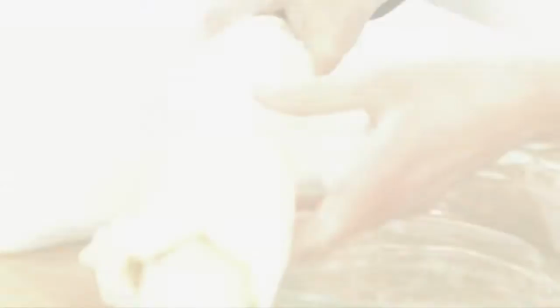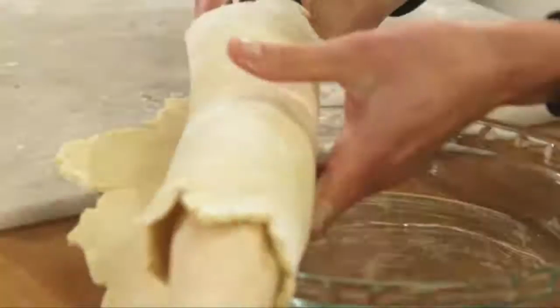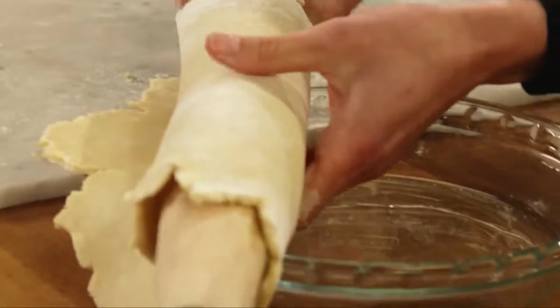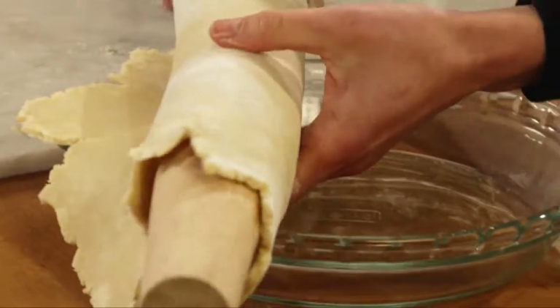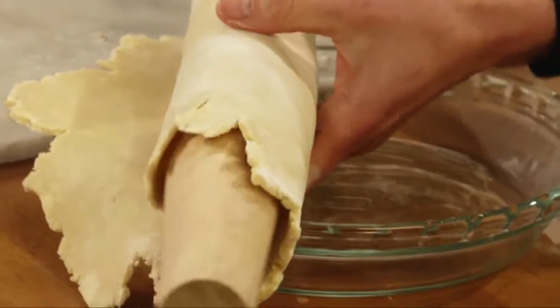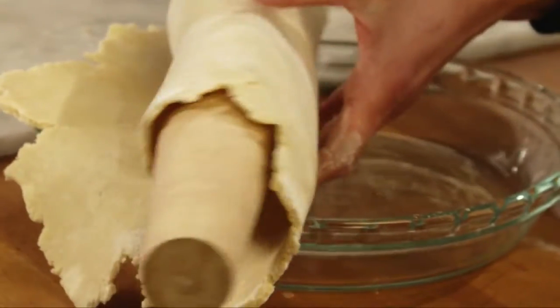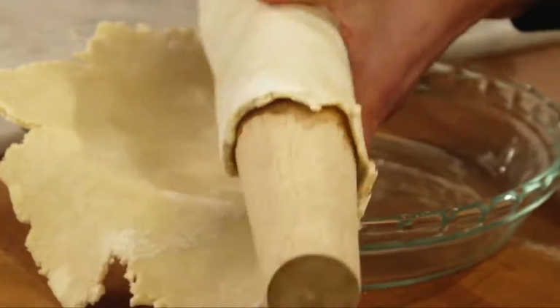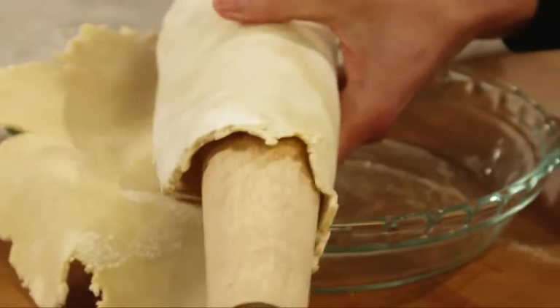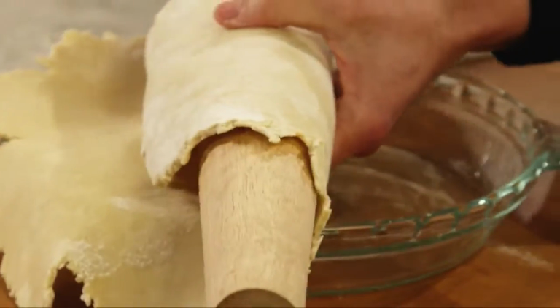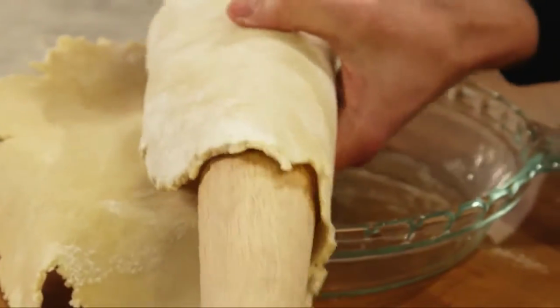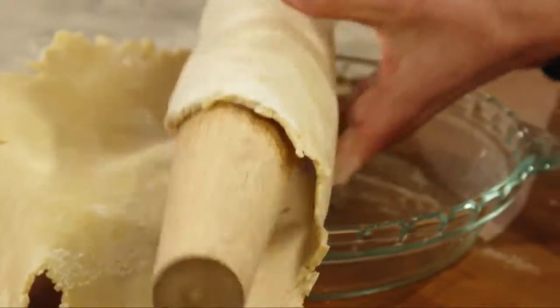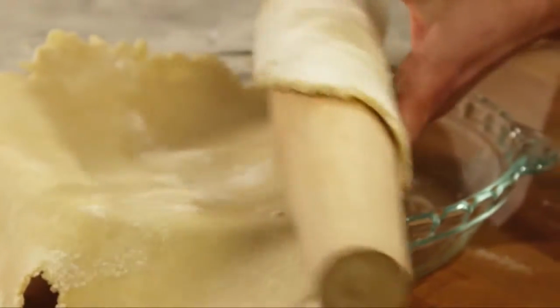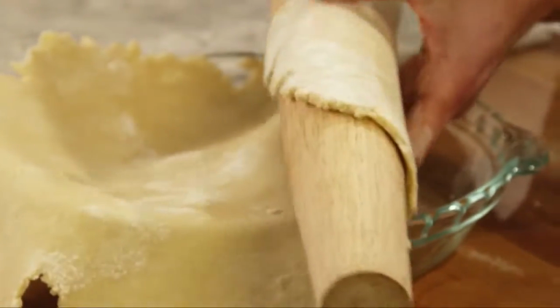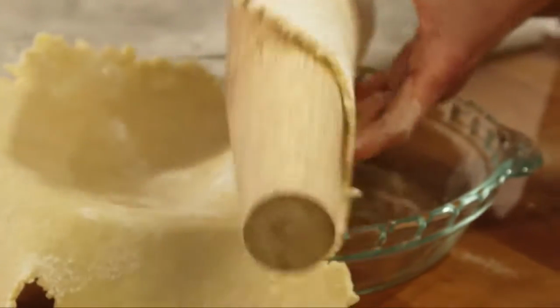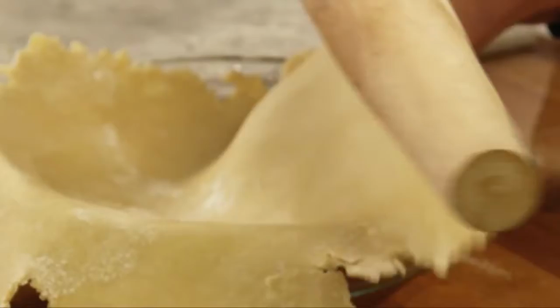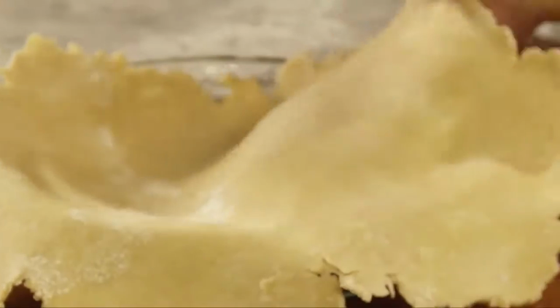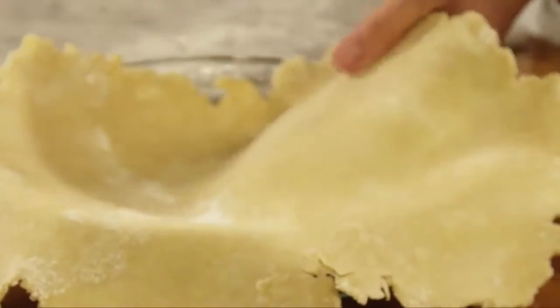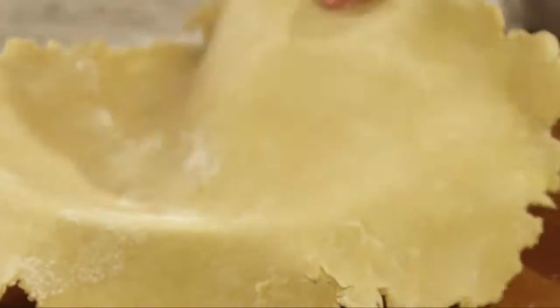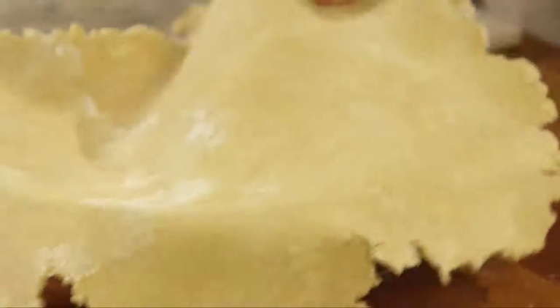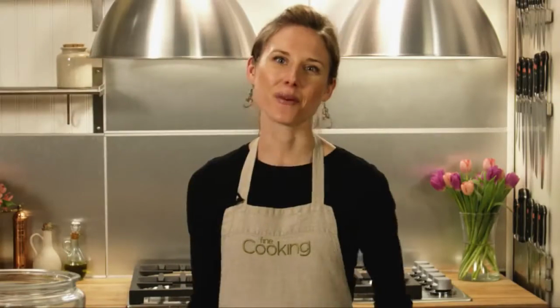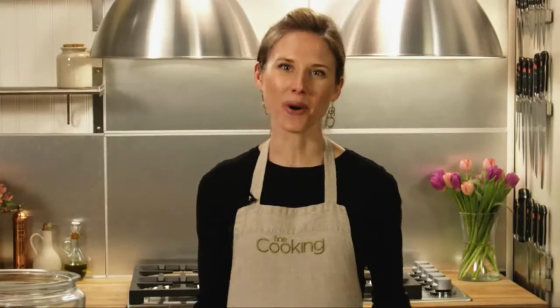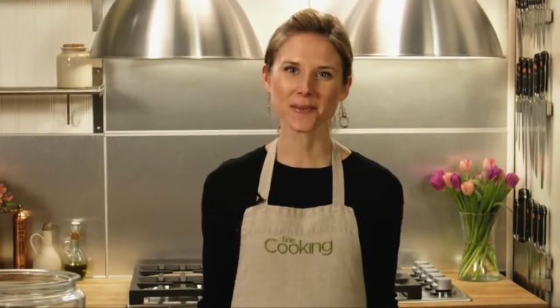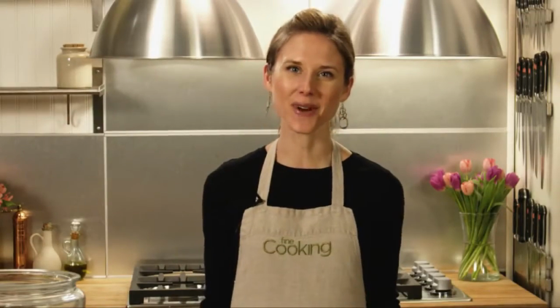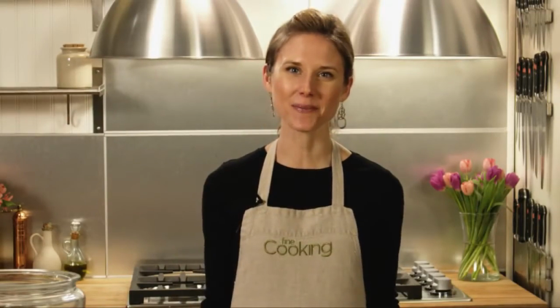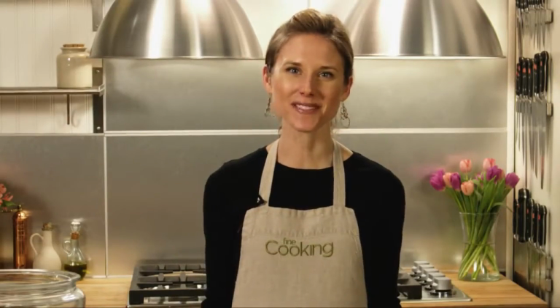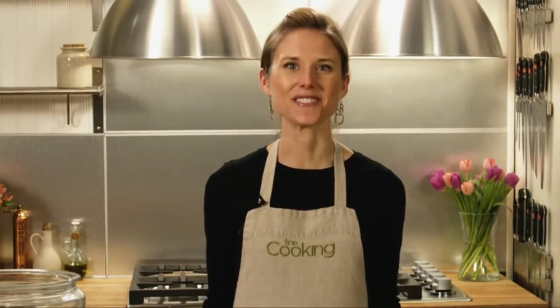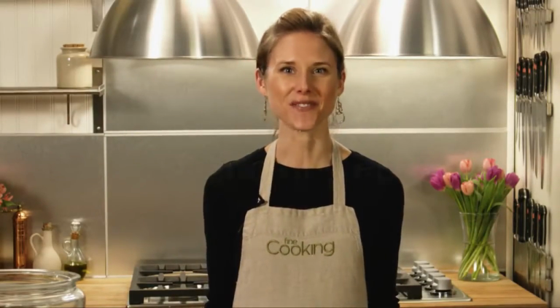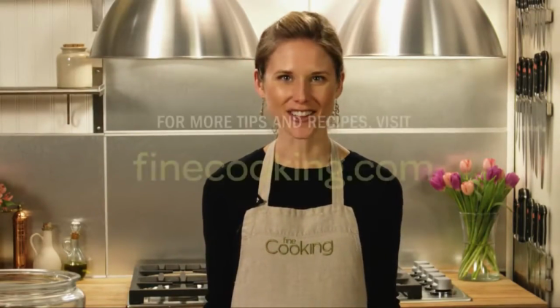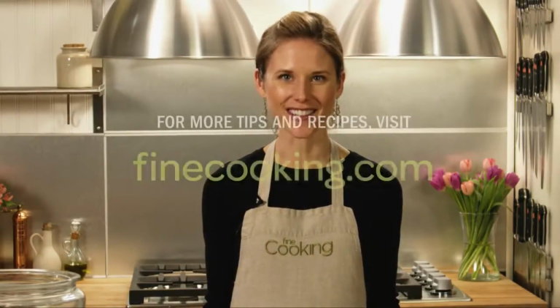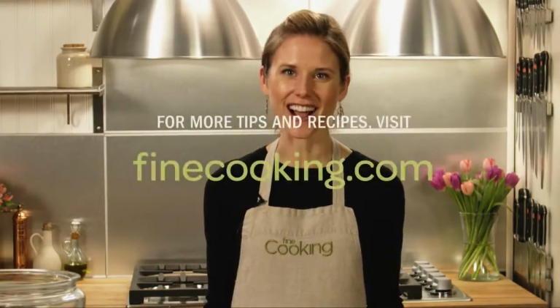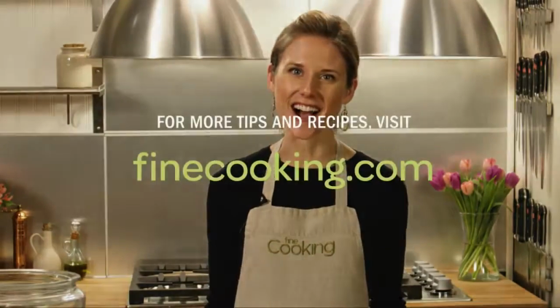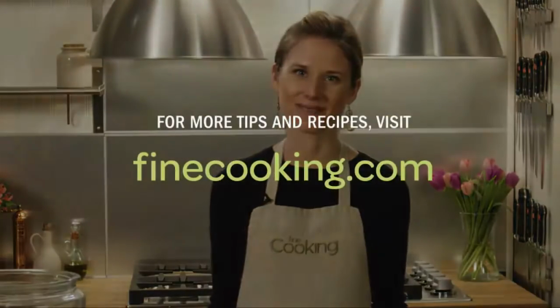Now my pie dough is ready for my pie plate and it's still nice and cool. For more tips and recipes, visit finecooking.com.